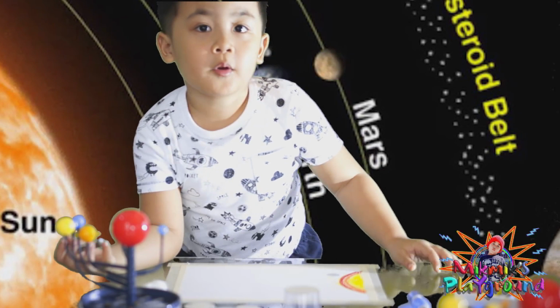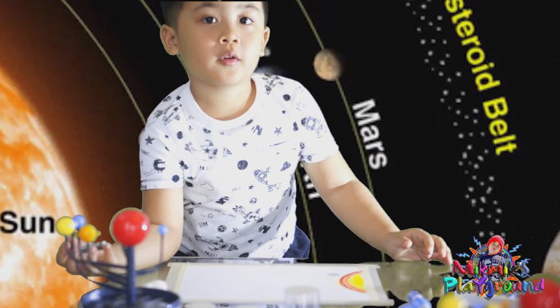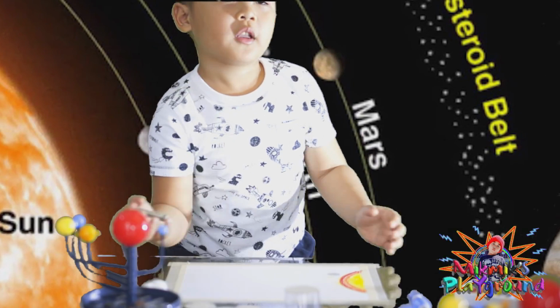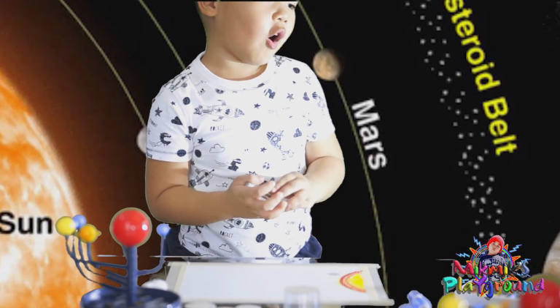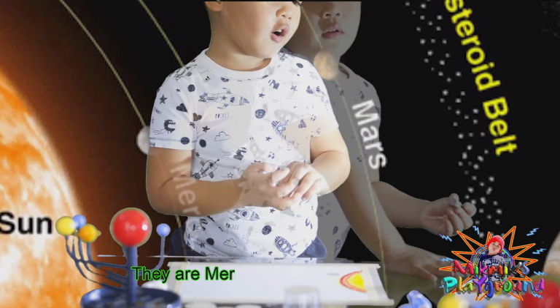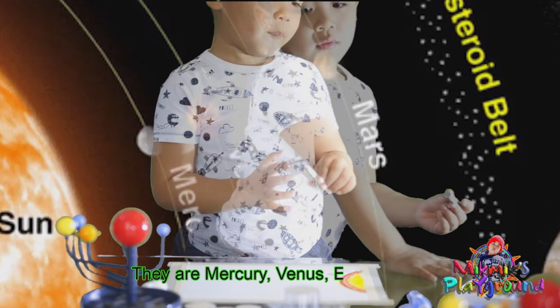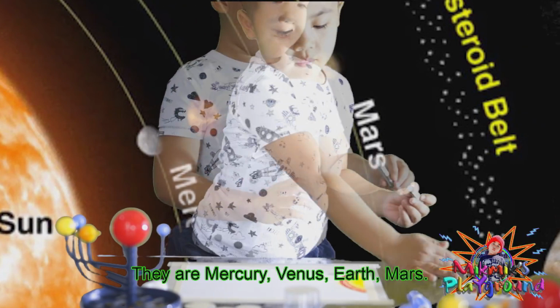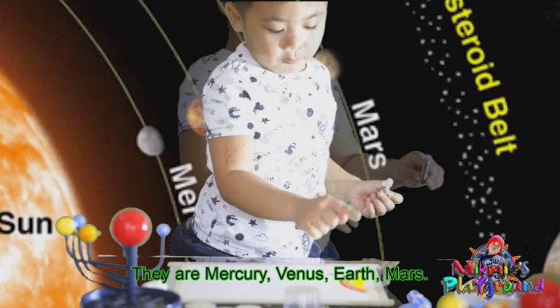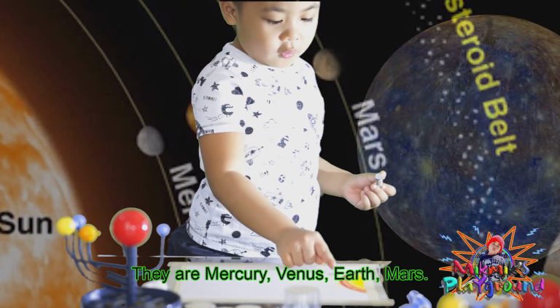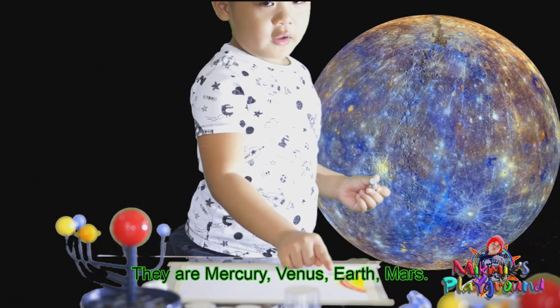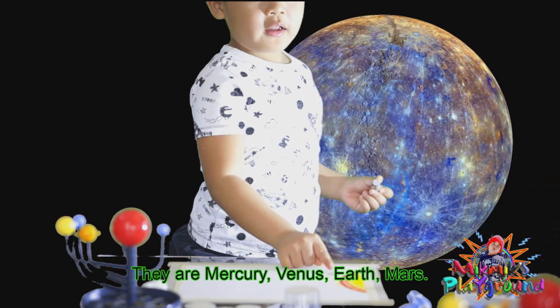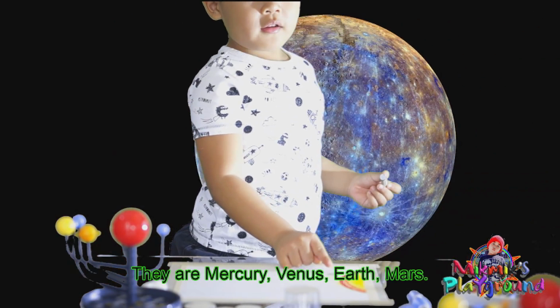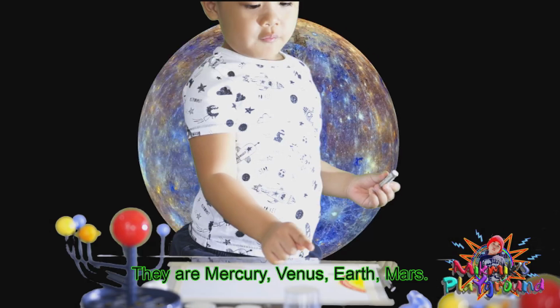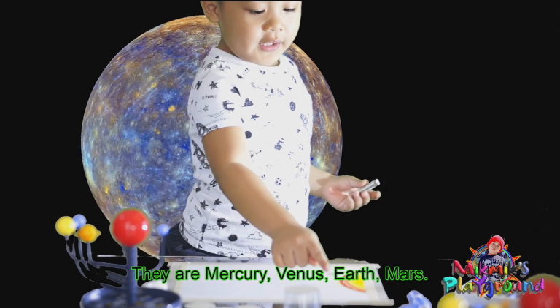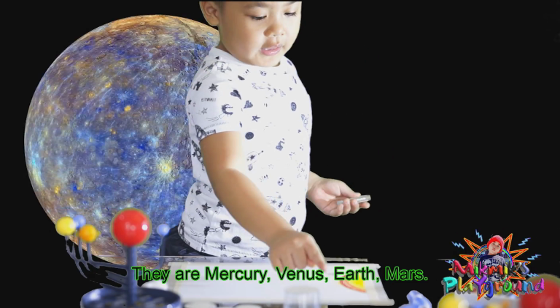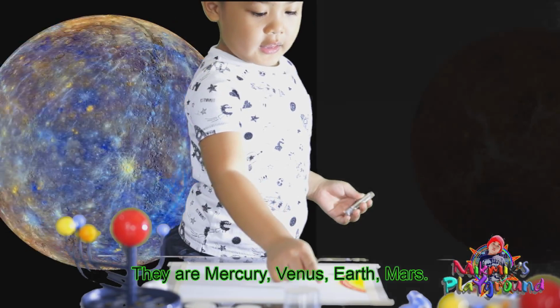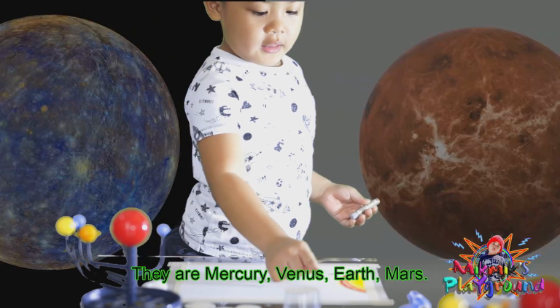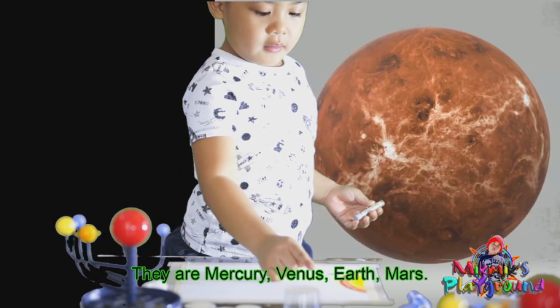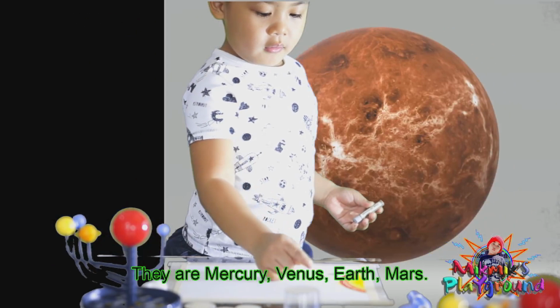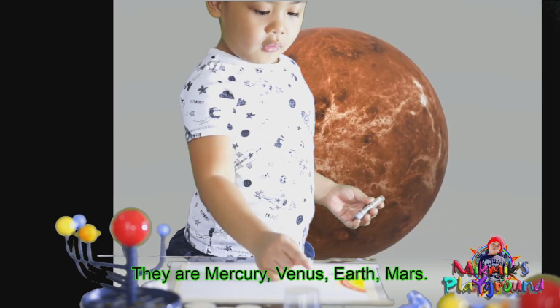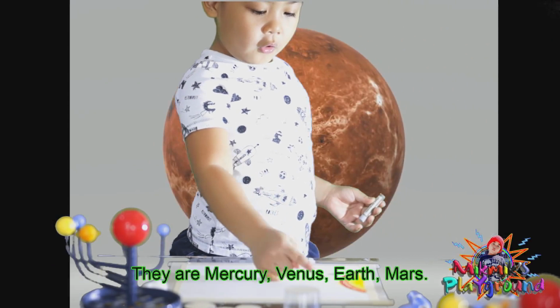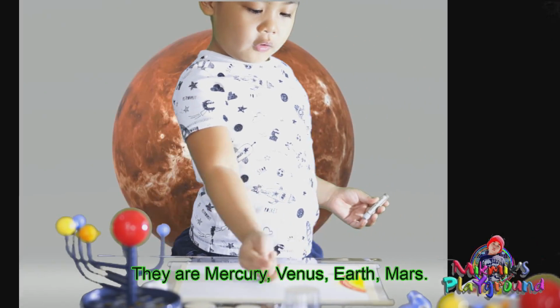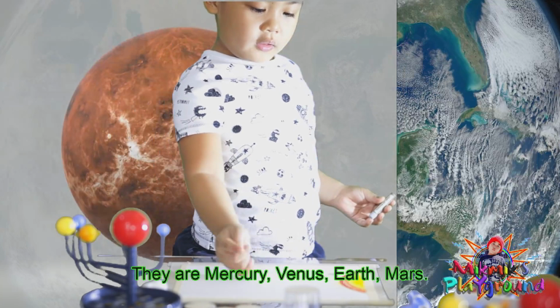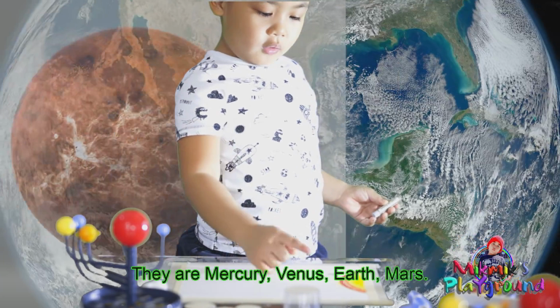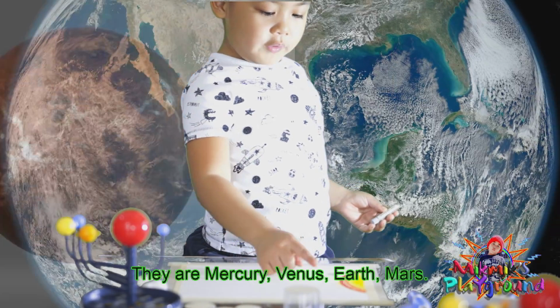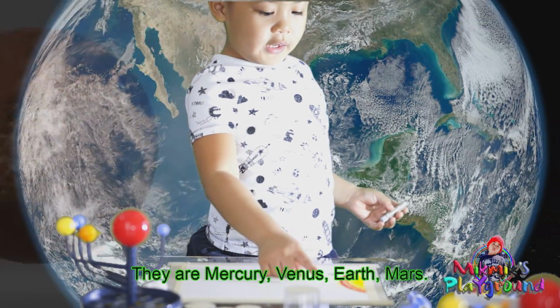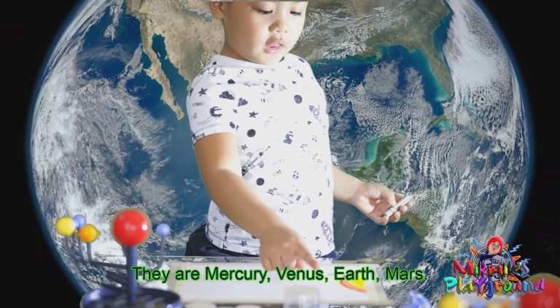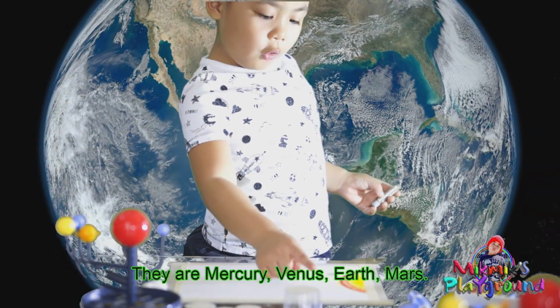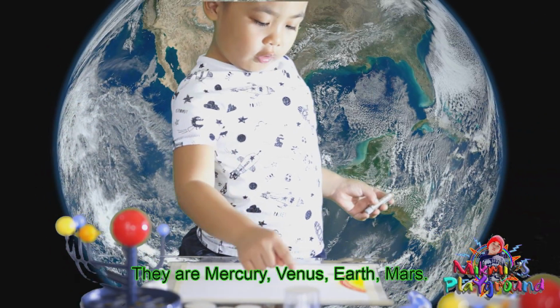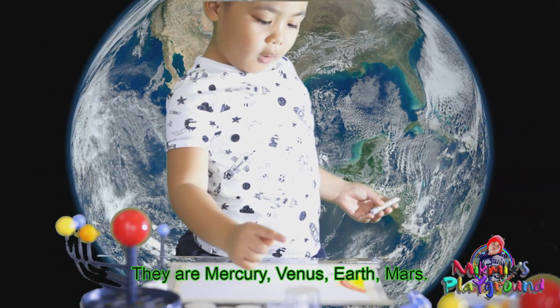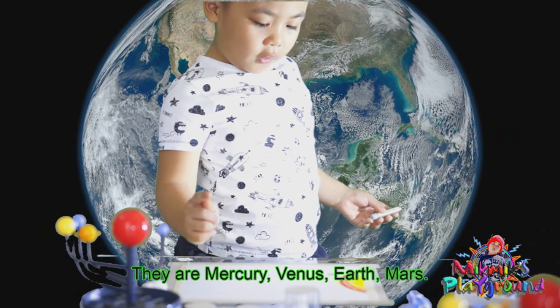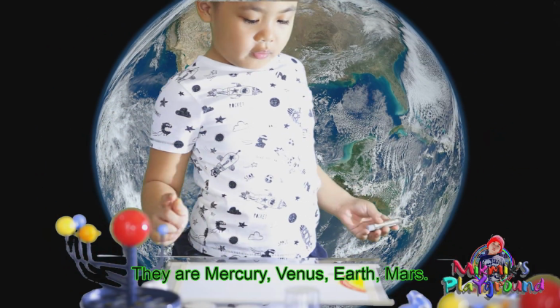There are Mercury, Venus, Earth, and Mars.